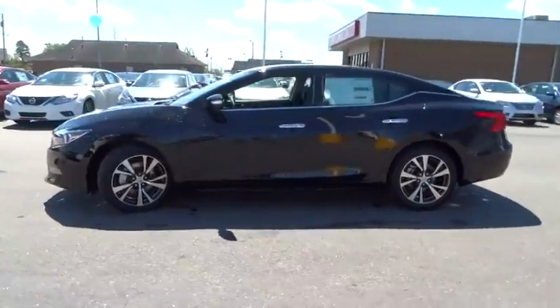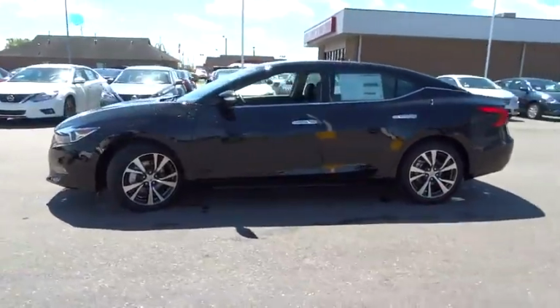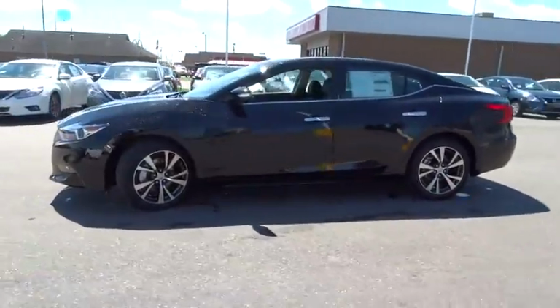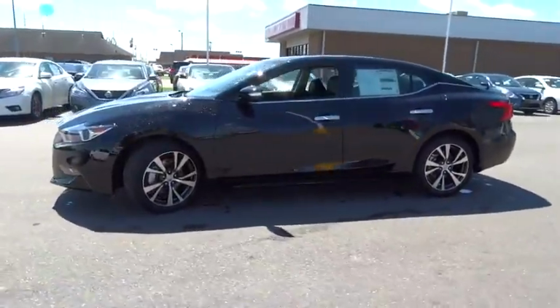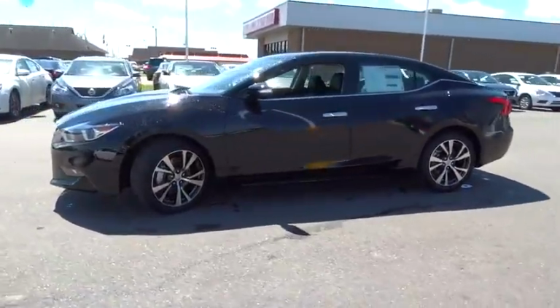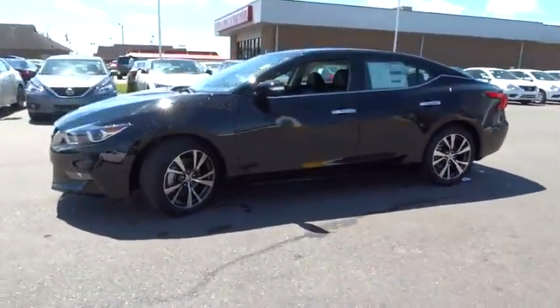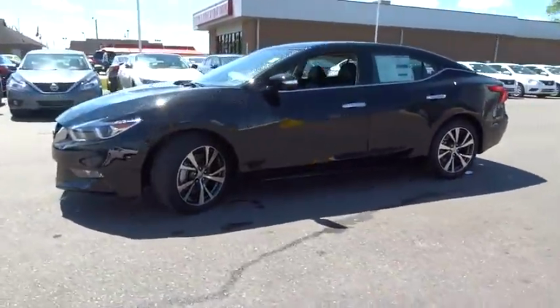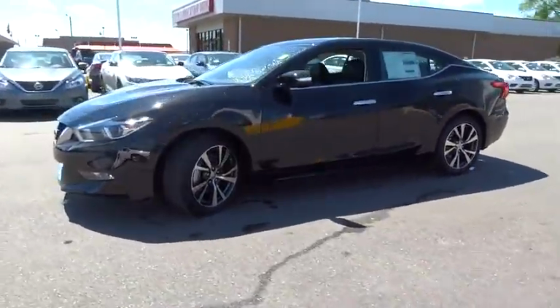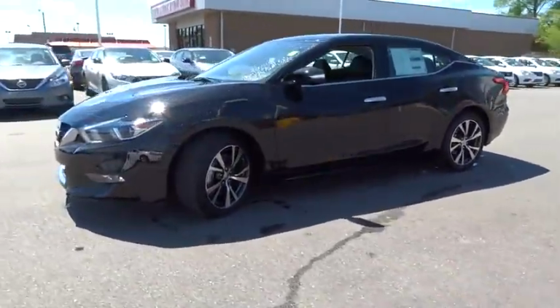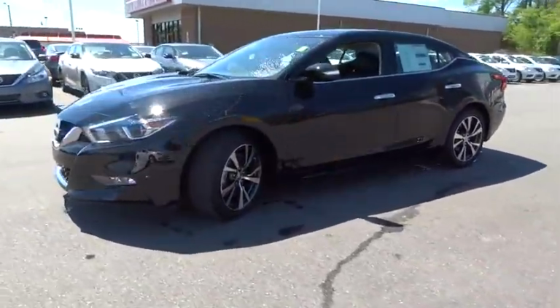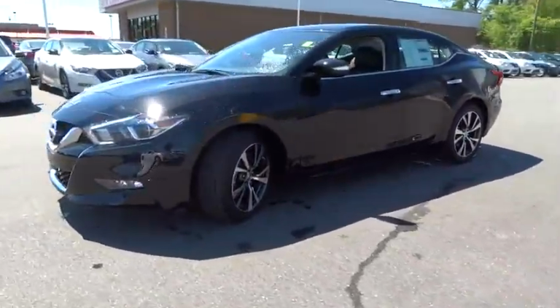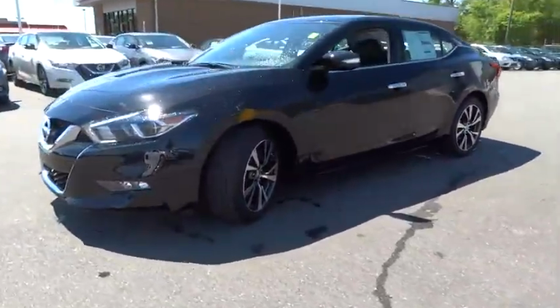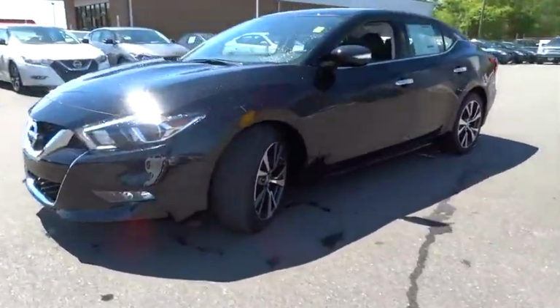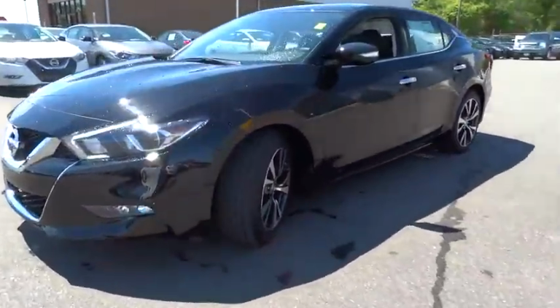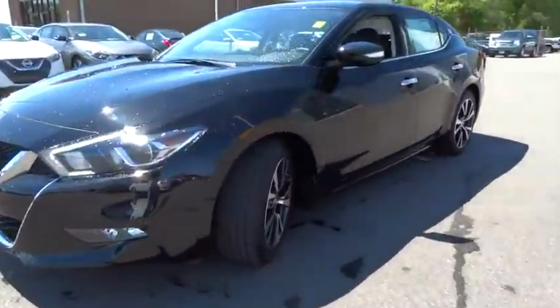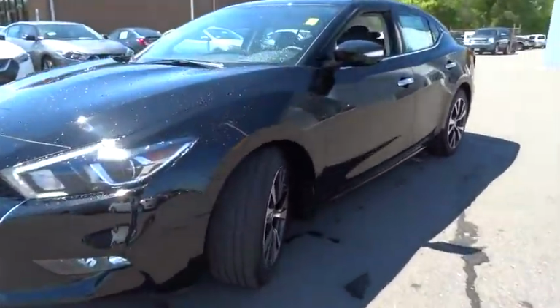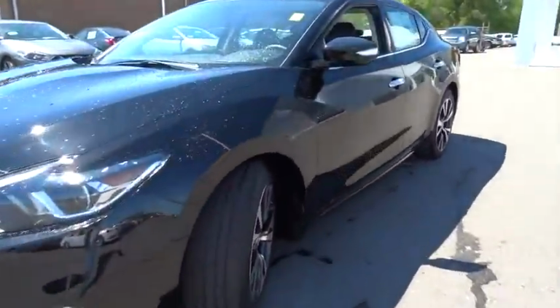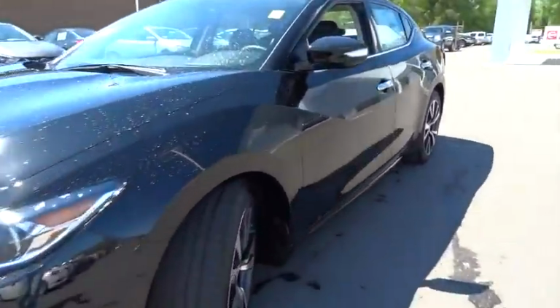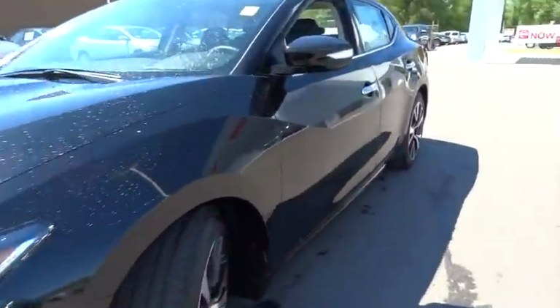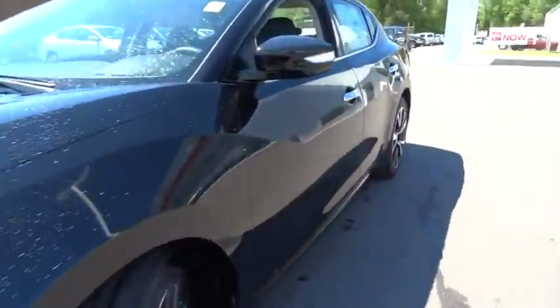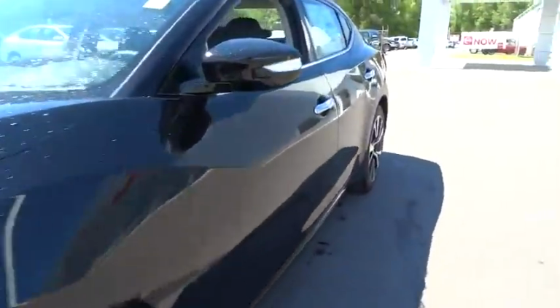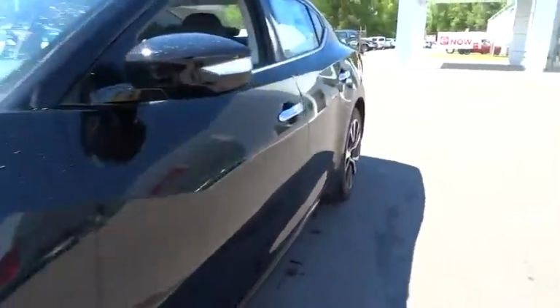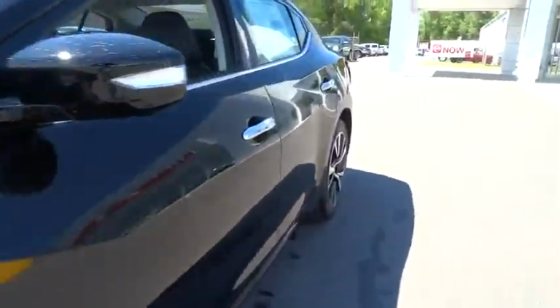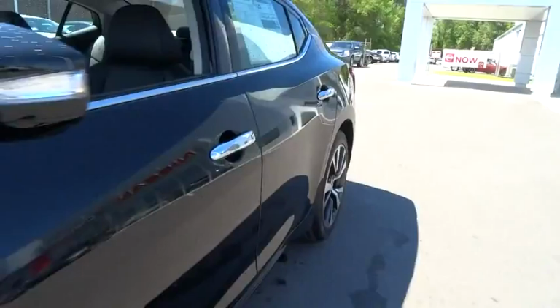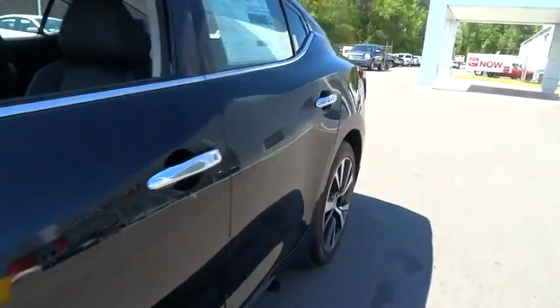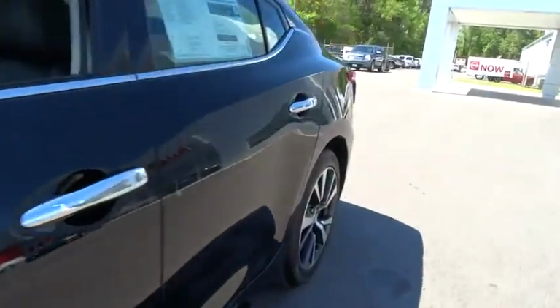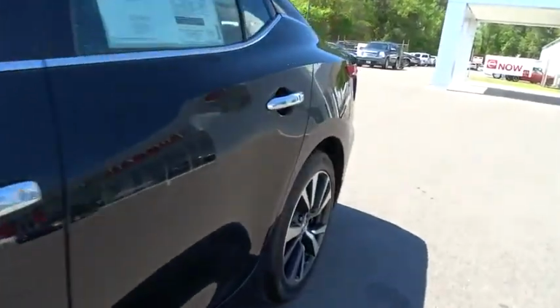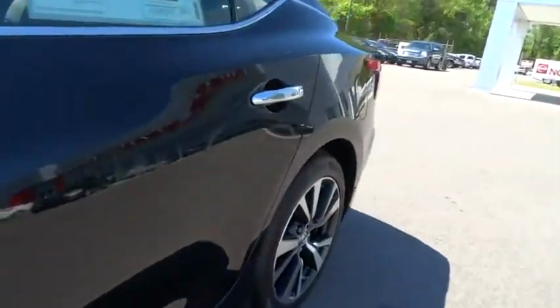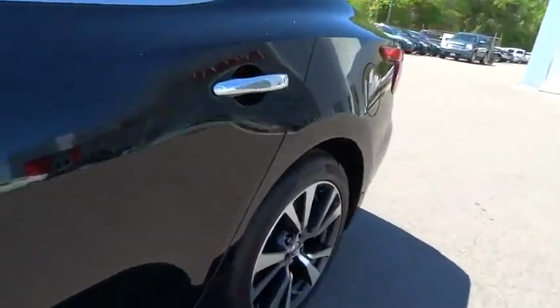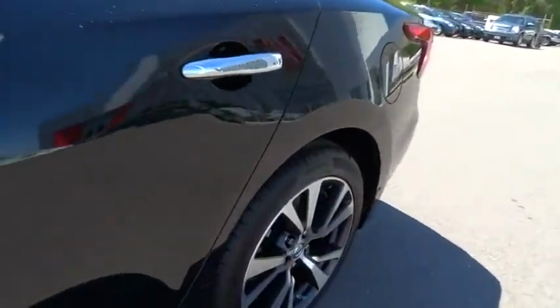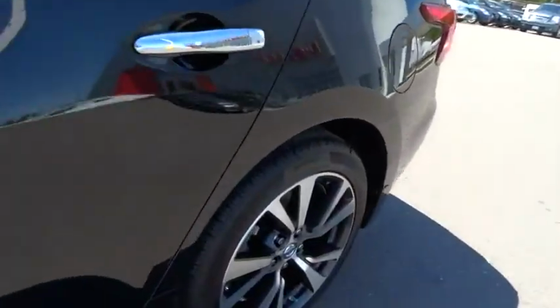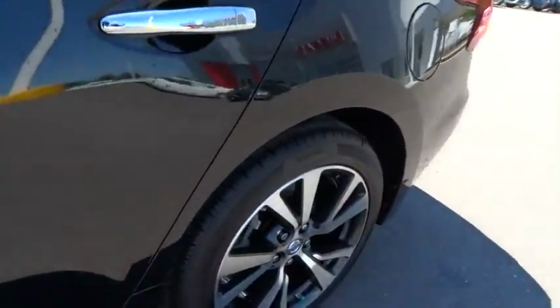Here are some of this vehicle's great options: Bluetooth, leather wrapped steering wheel, and front and rear splash guards.